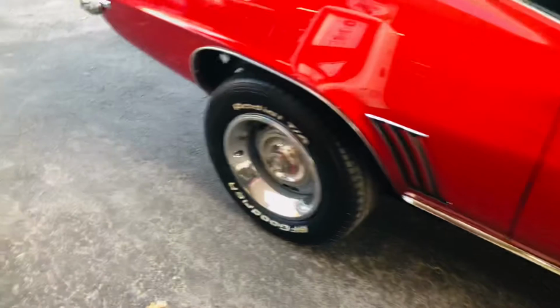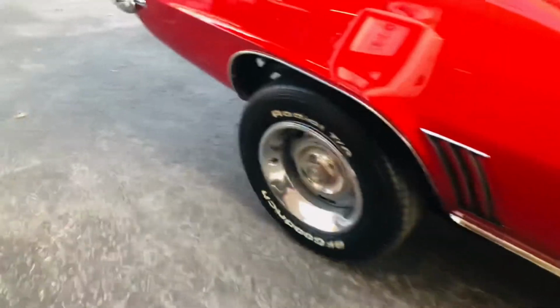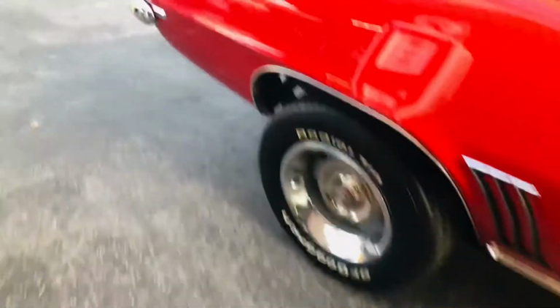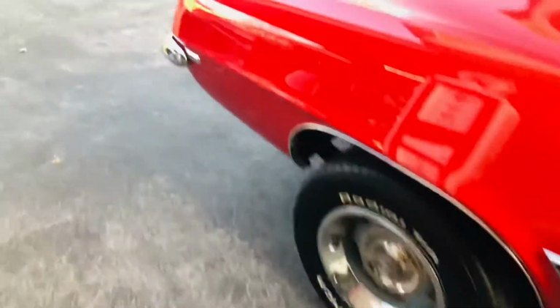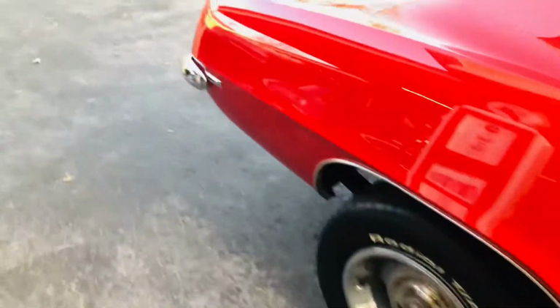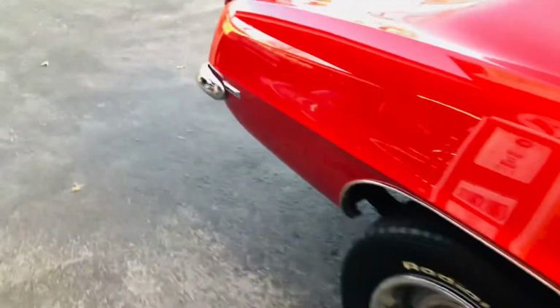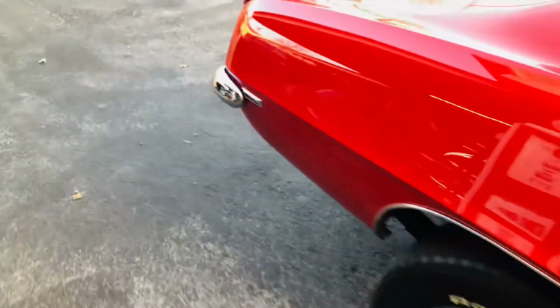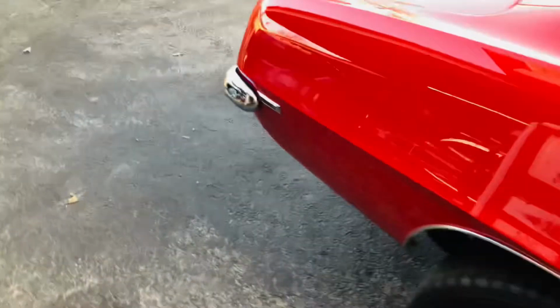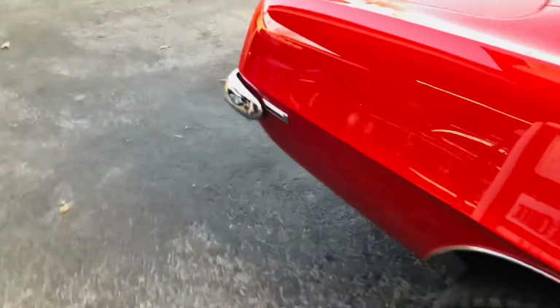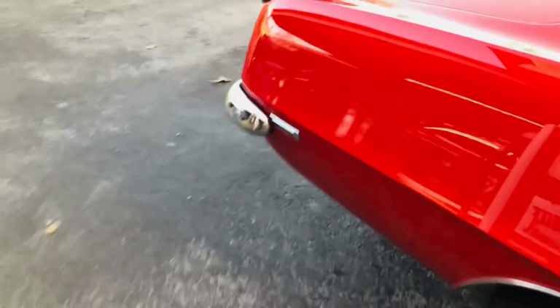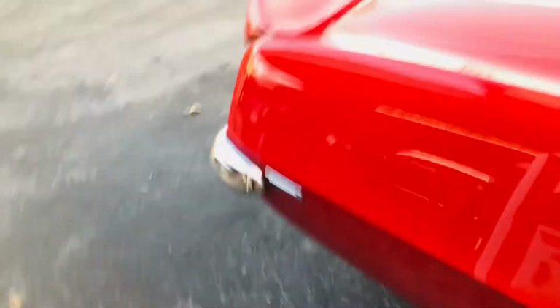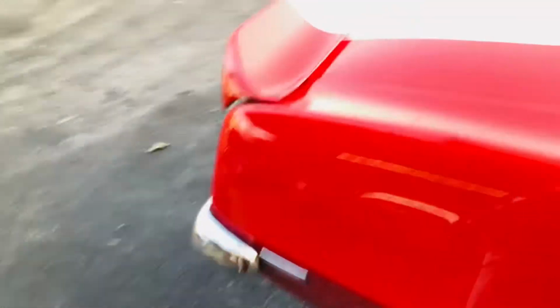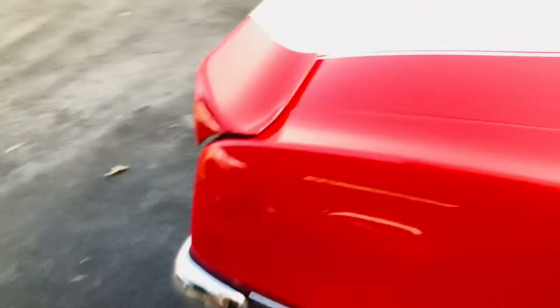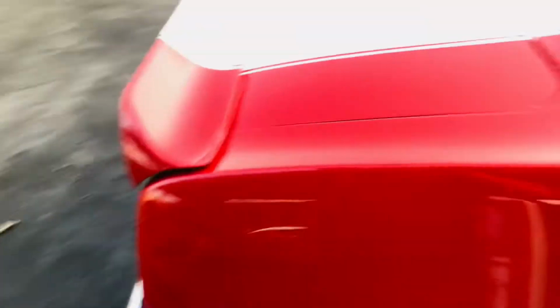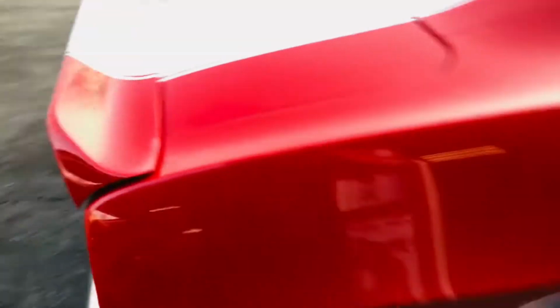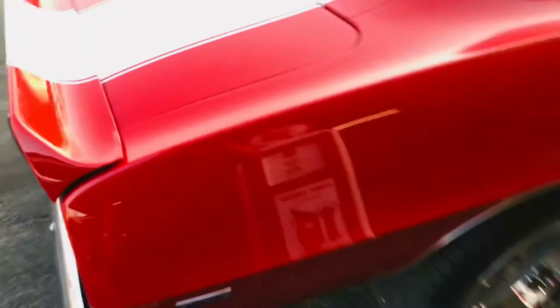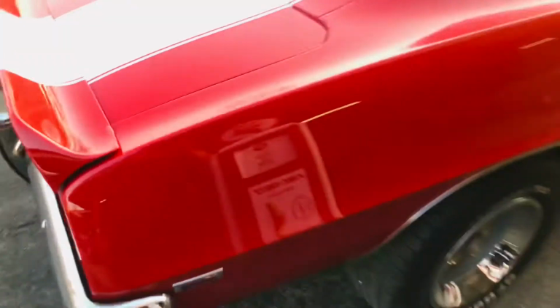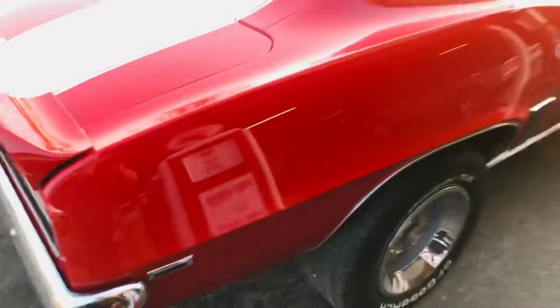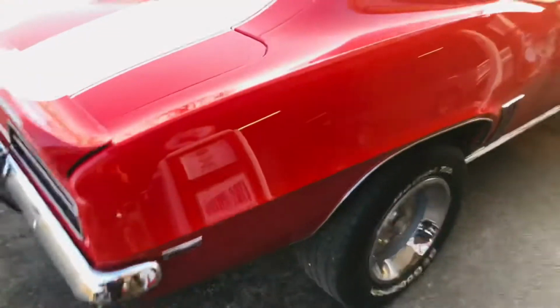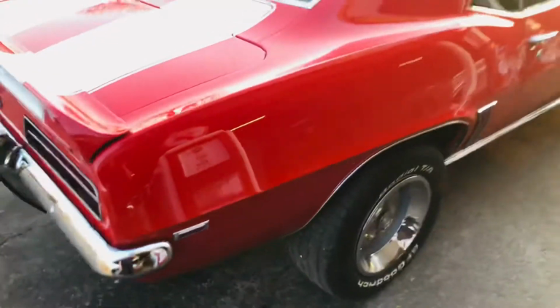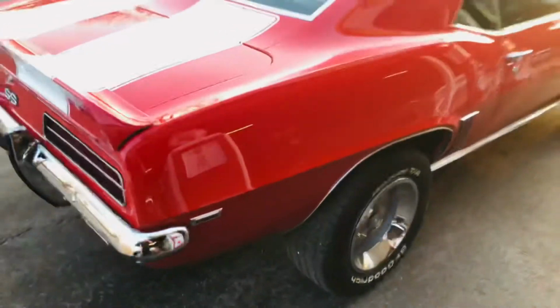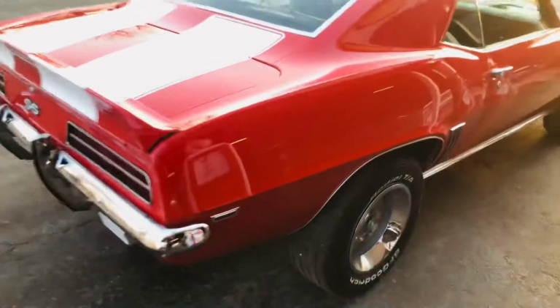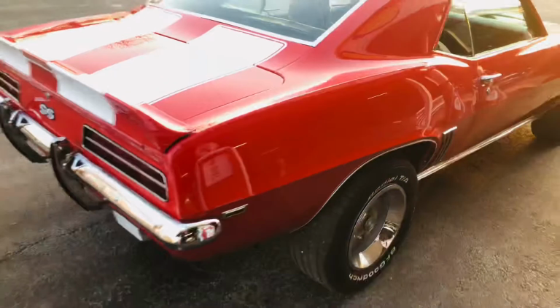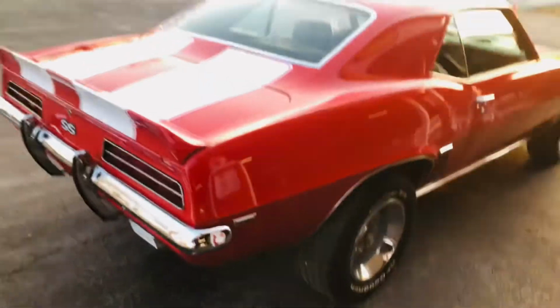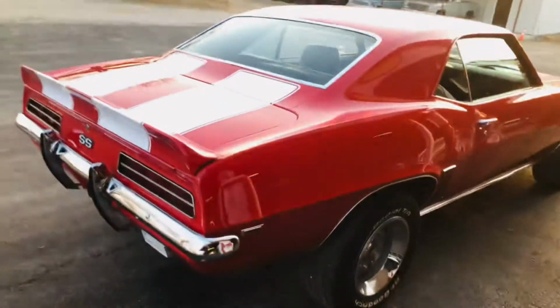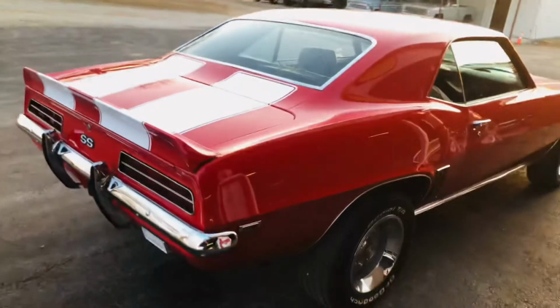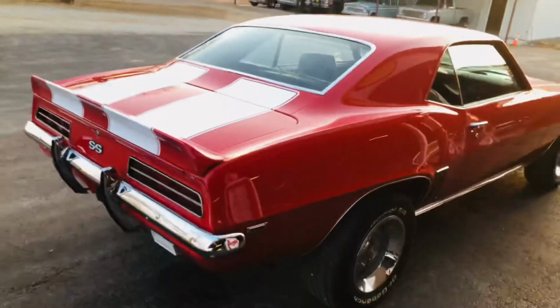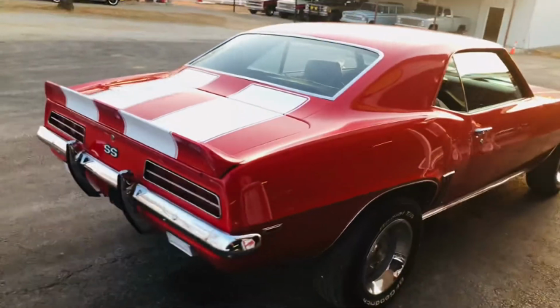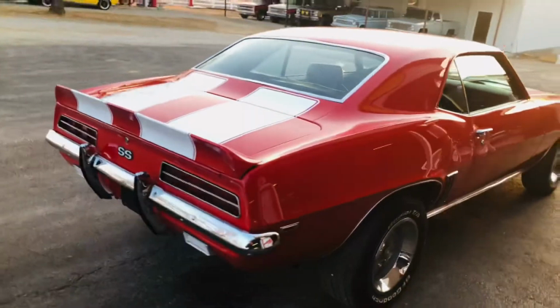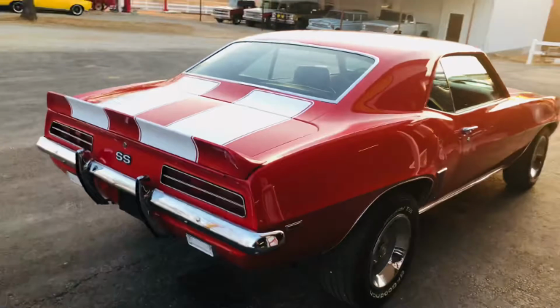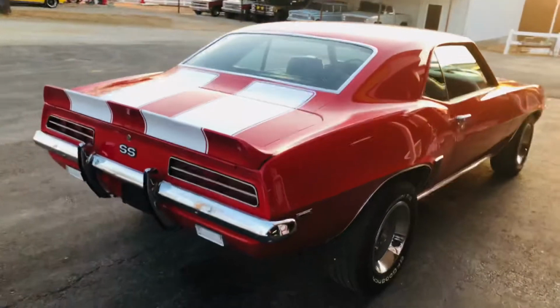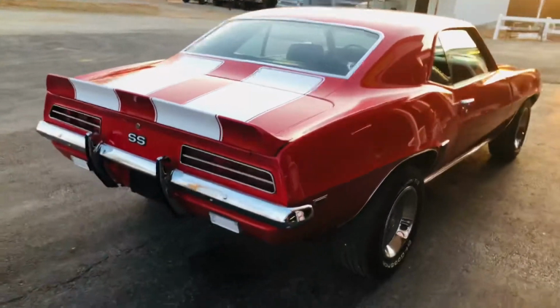It's got a 10-bolt posi rear end with multi-leaf rear springs and rear bumper guards.